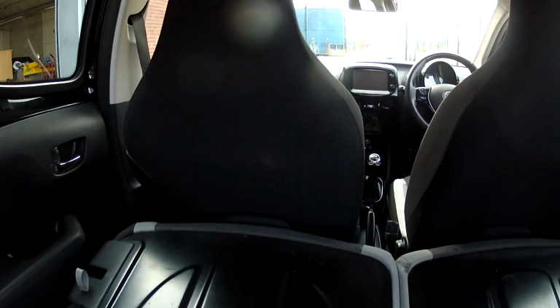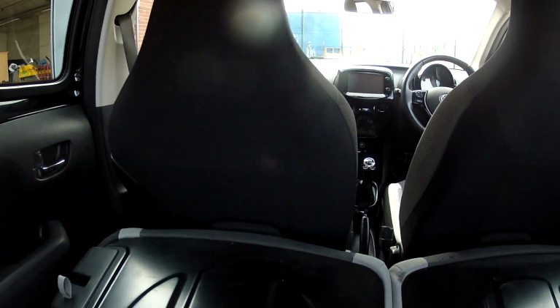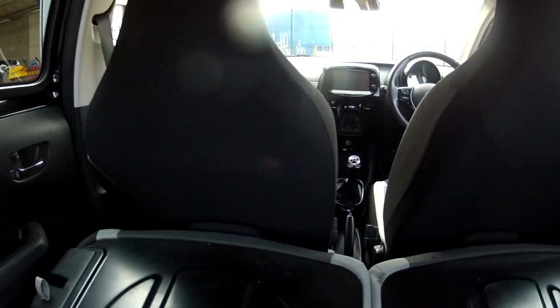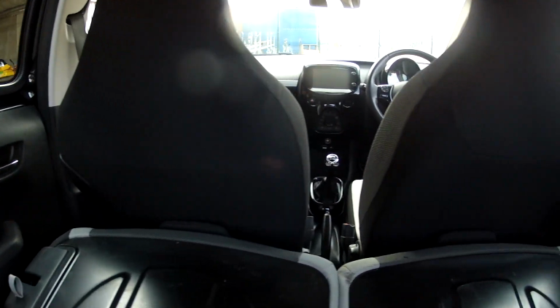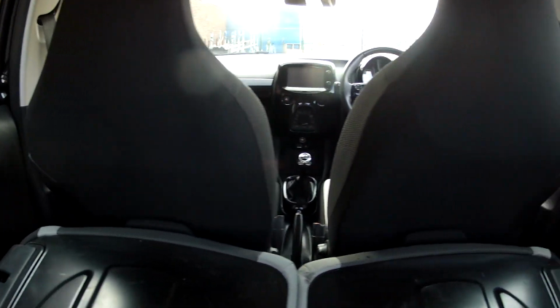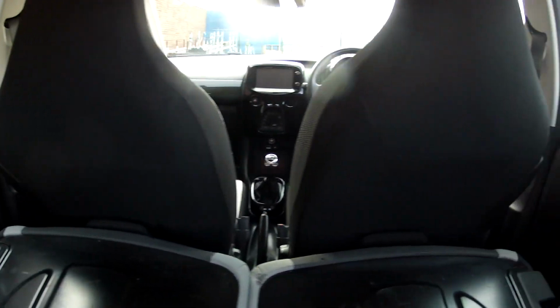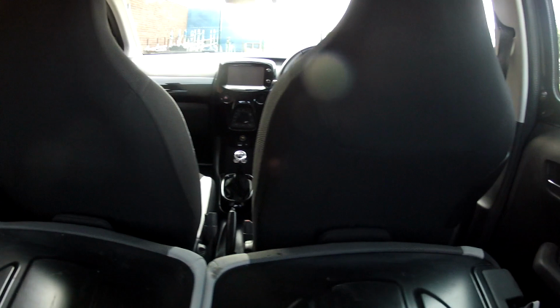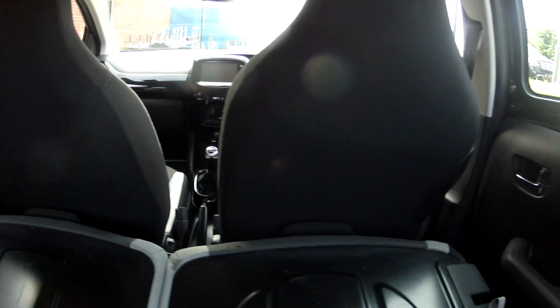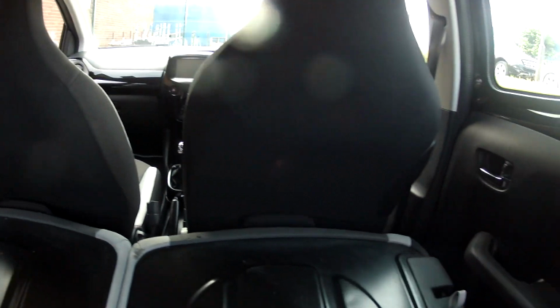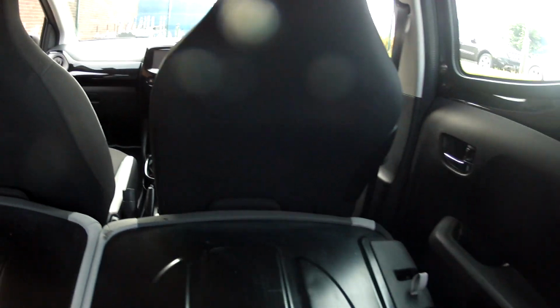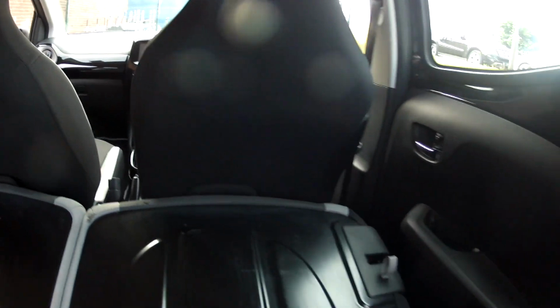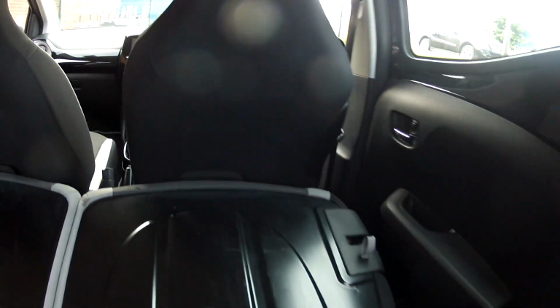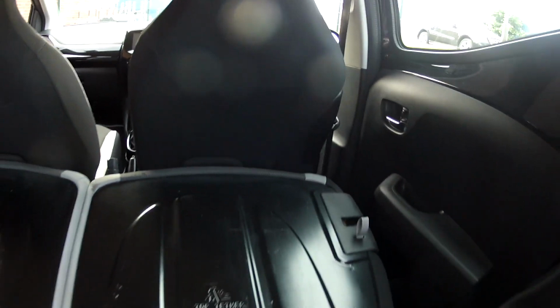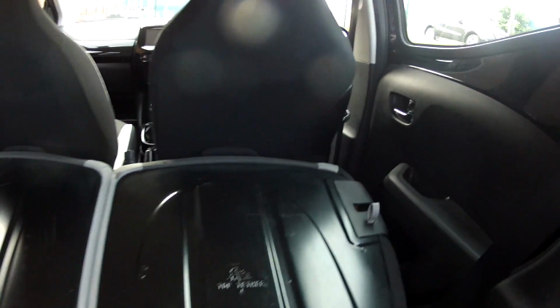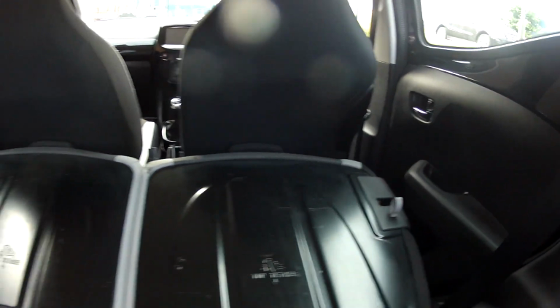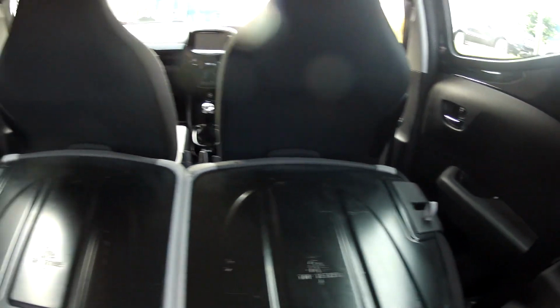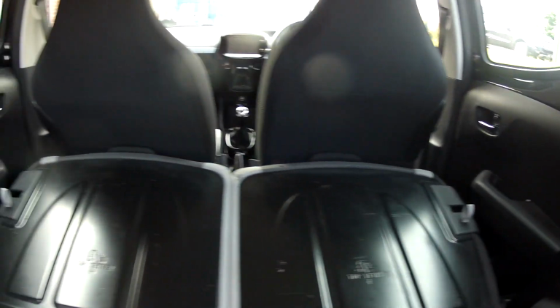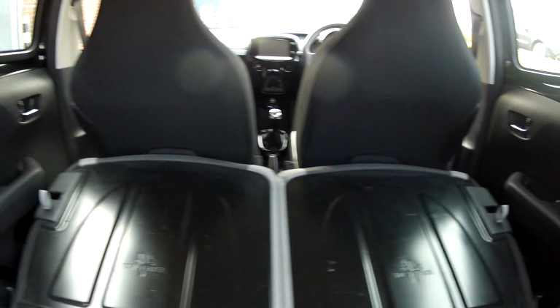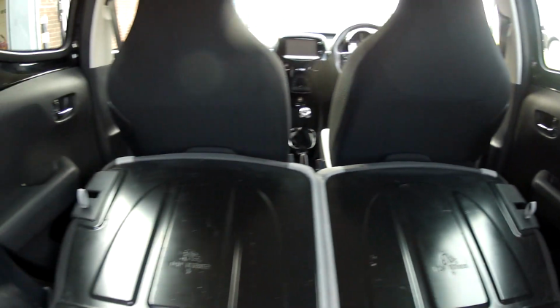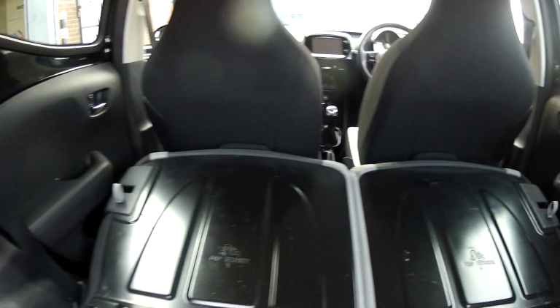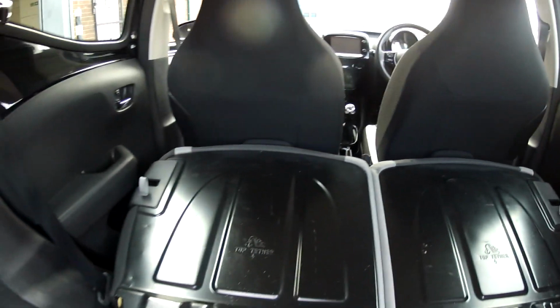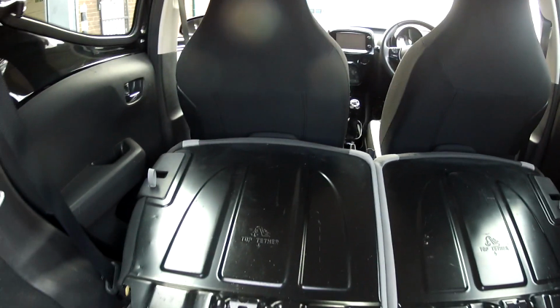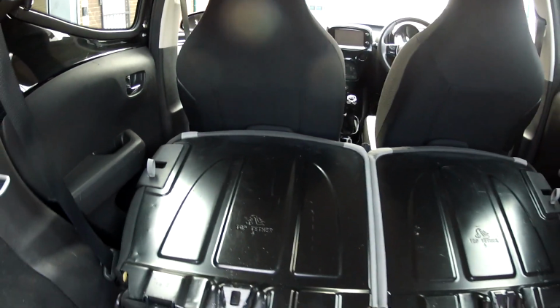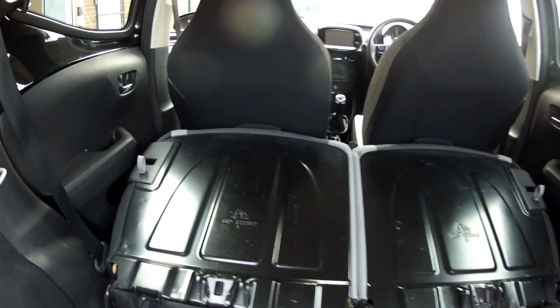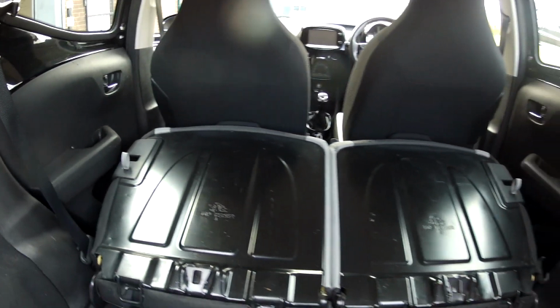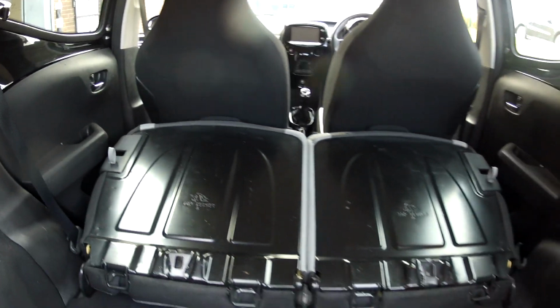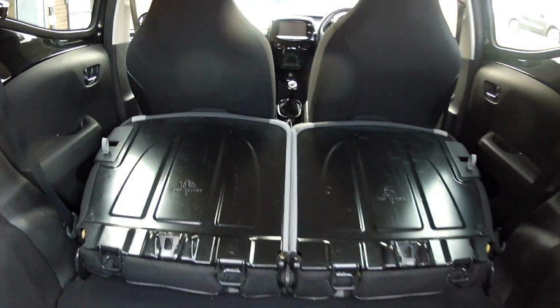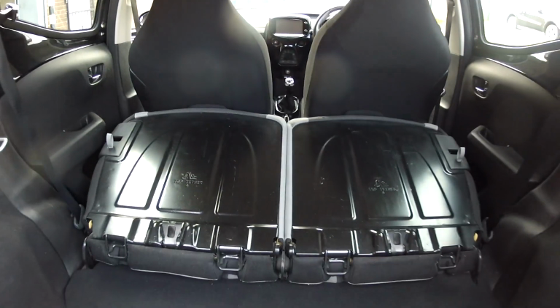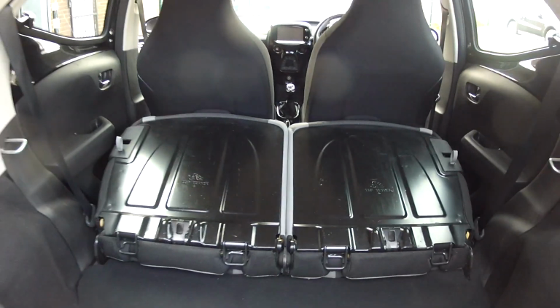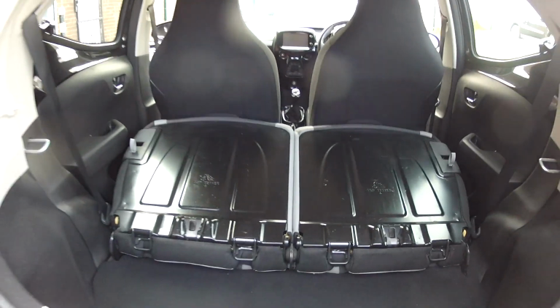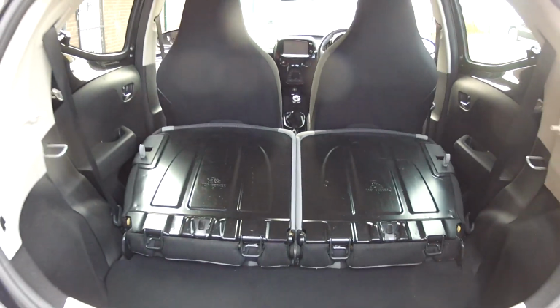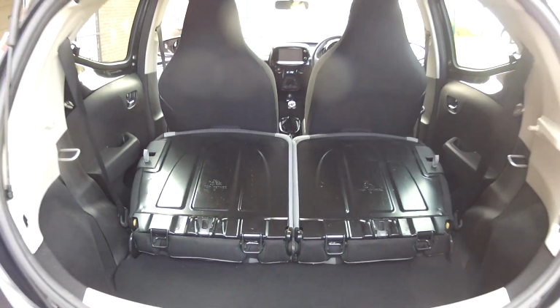If you do need extra space, fold those rear seats down and the boot opens up nicely. So if you're out buying a new TV, you can certainly make room in the car to get it home.